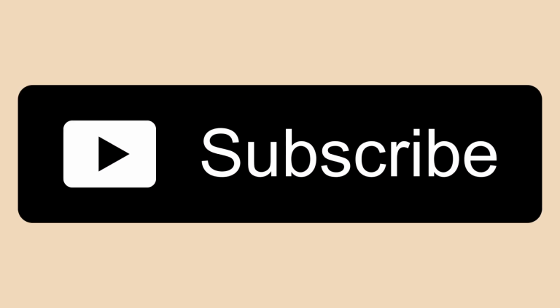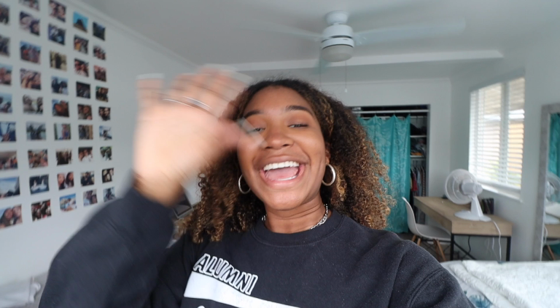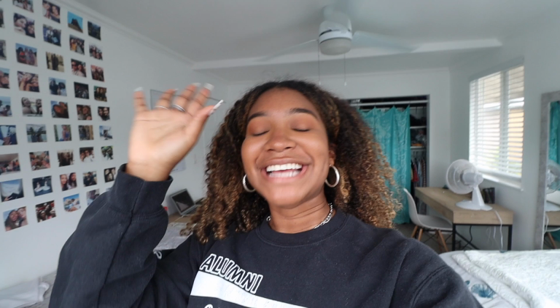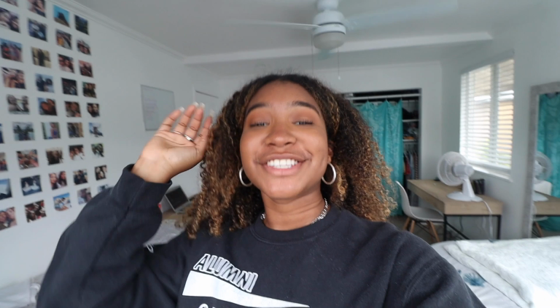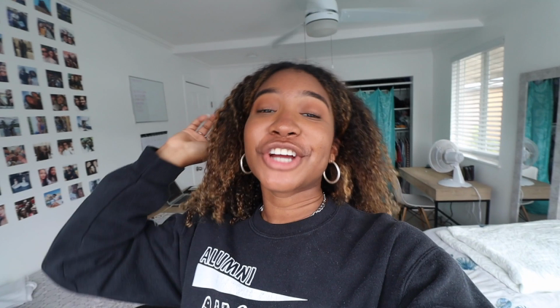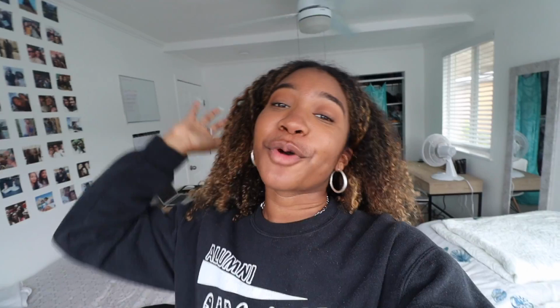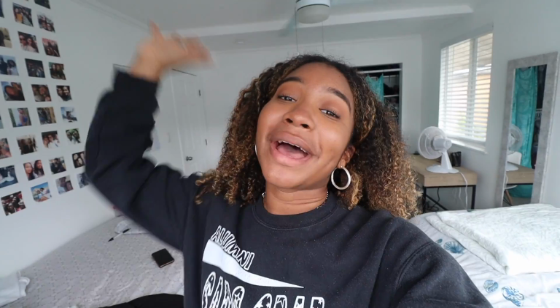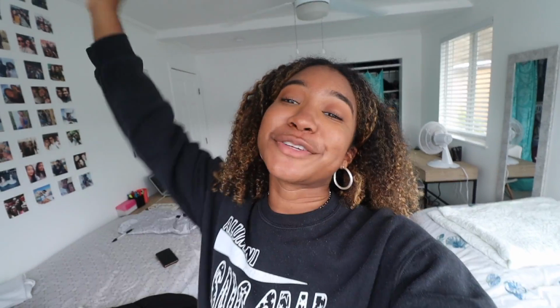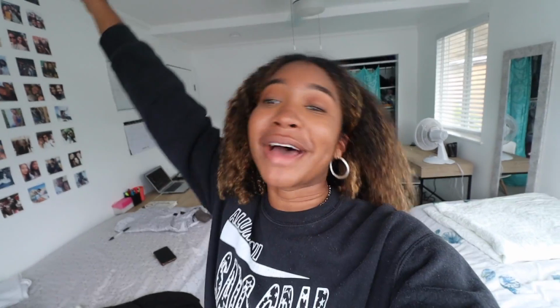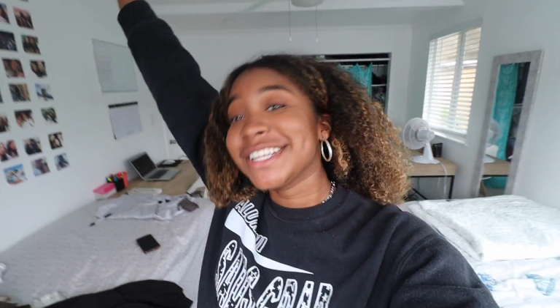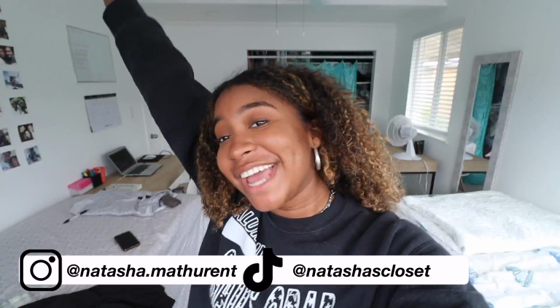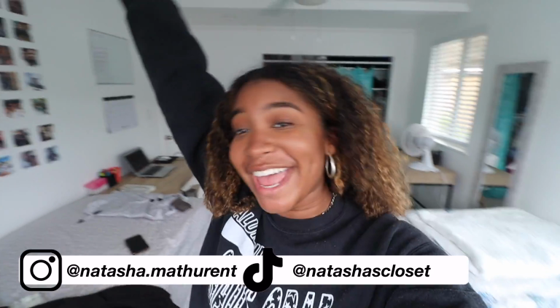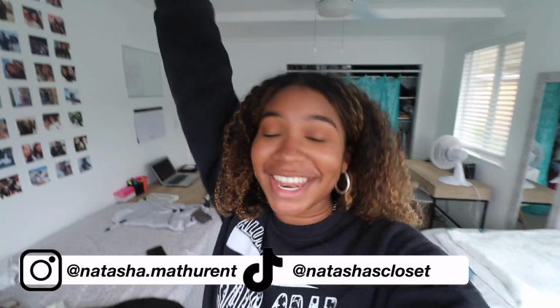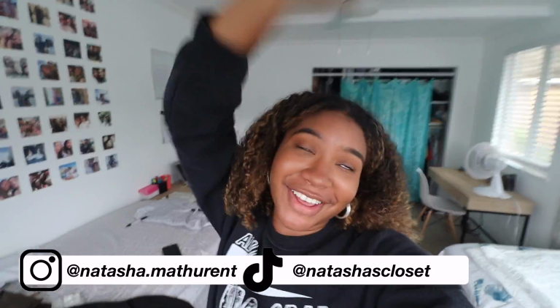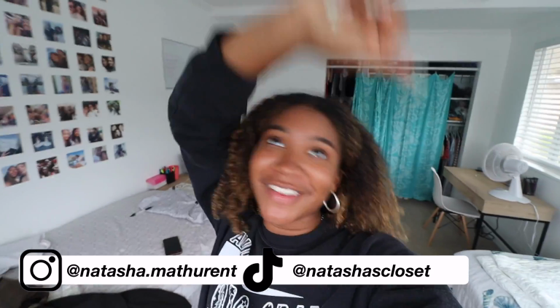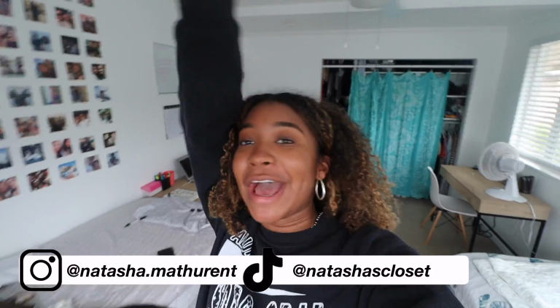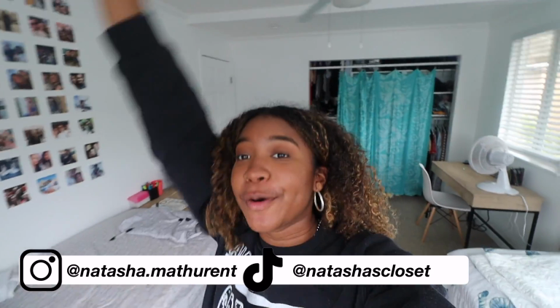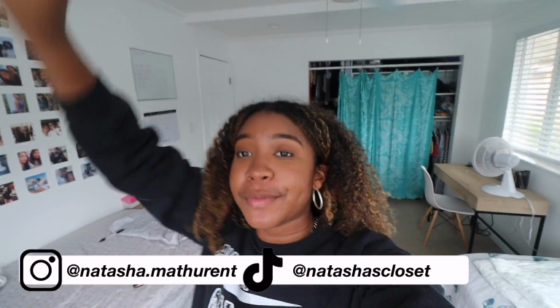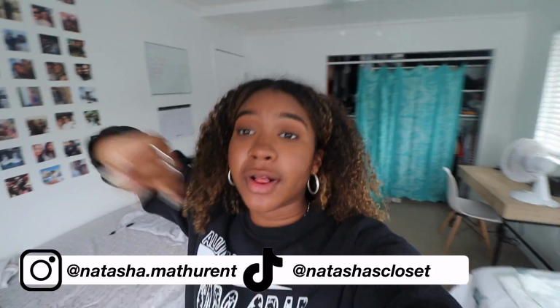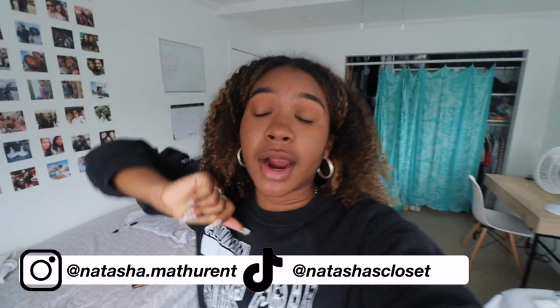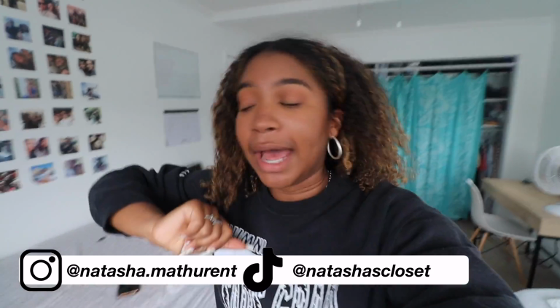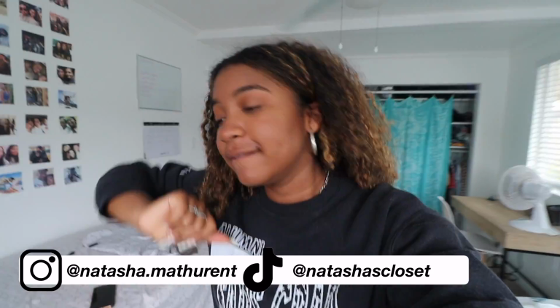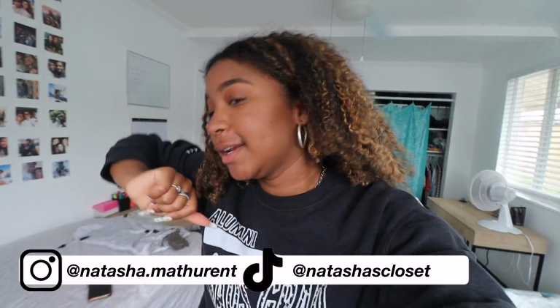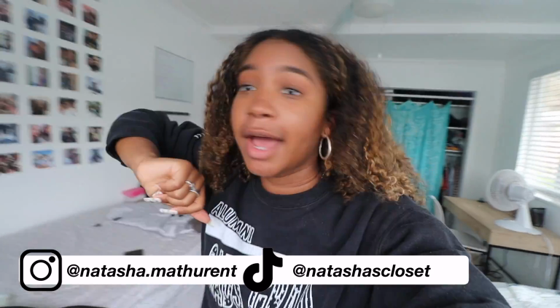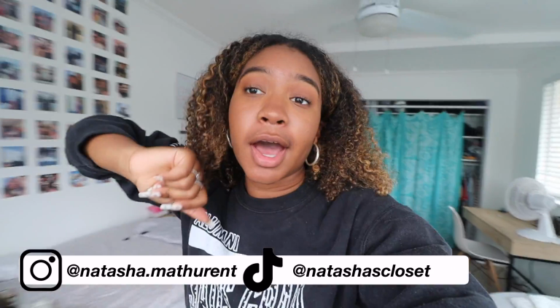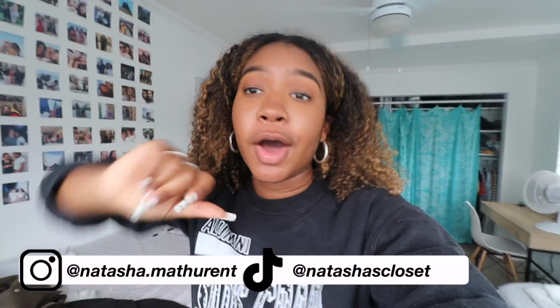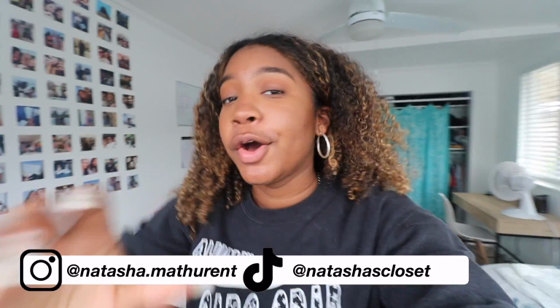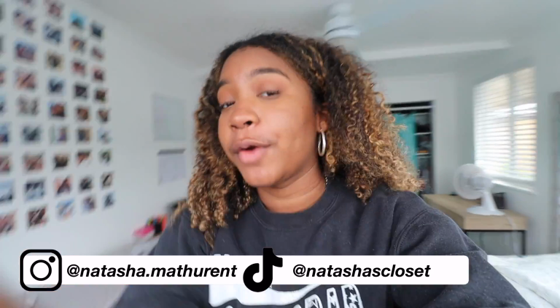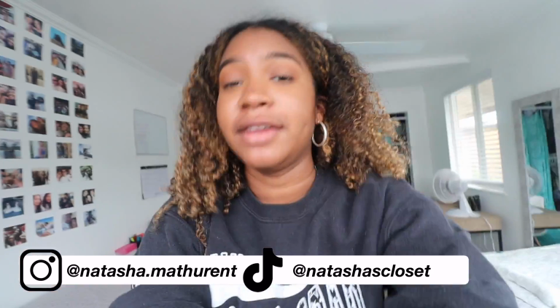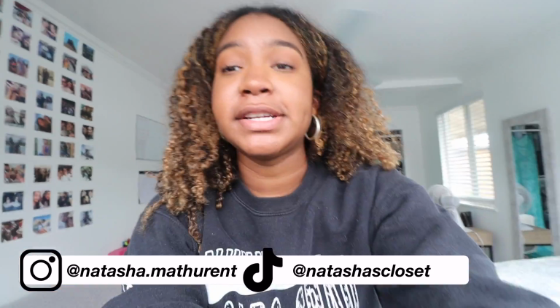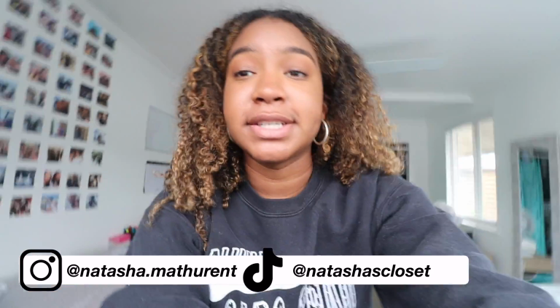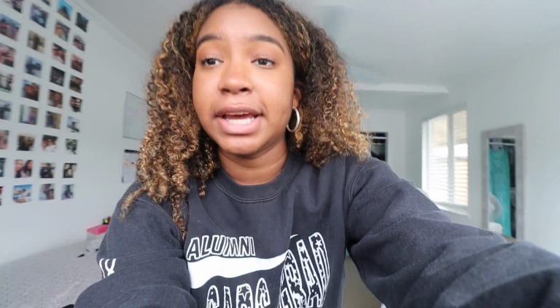Hey guys, it's Natasha and welcome back to my channel. I hope y'all are having a great and fantastic day.